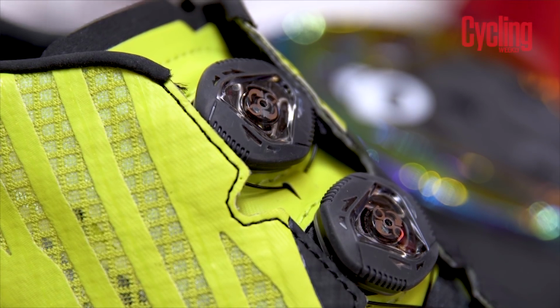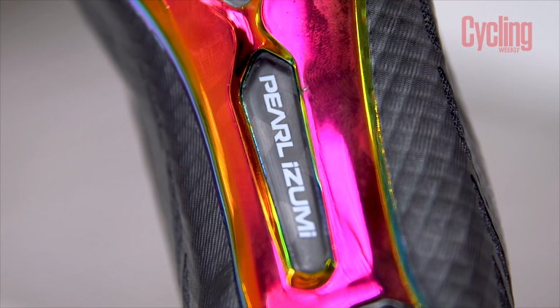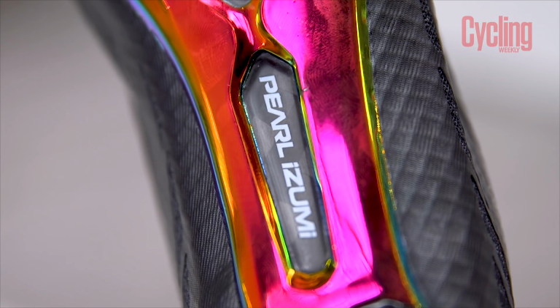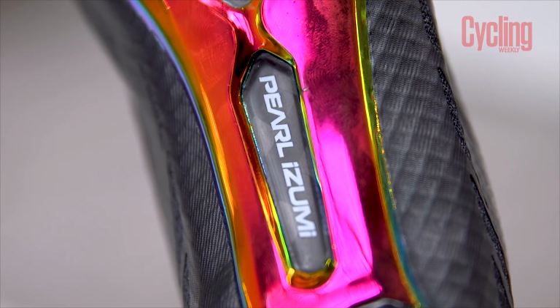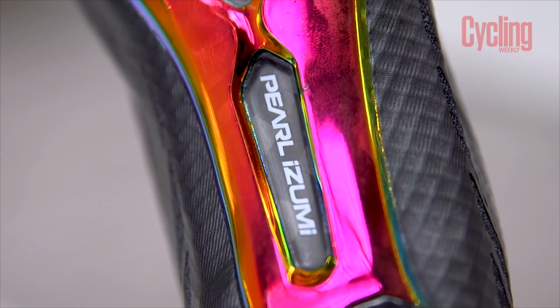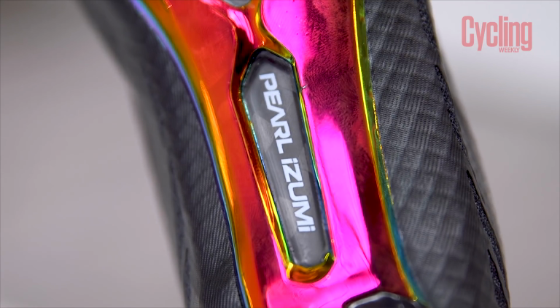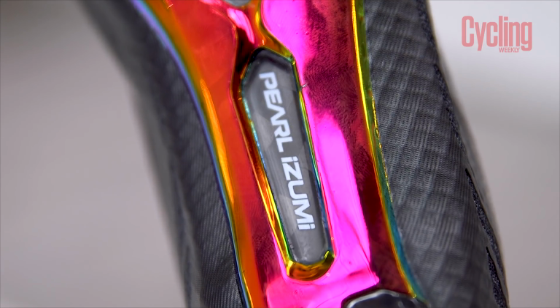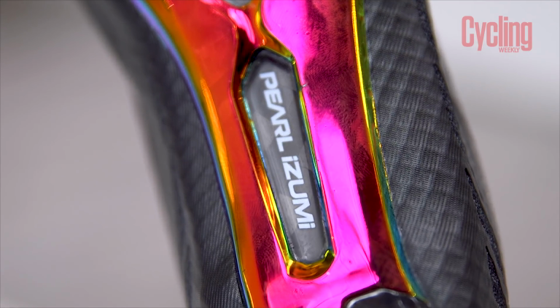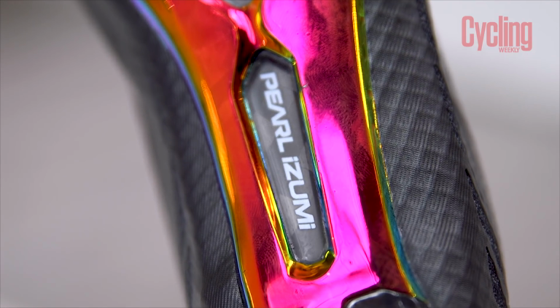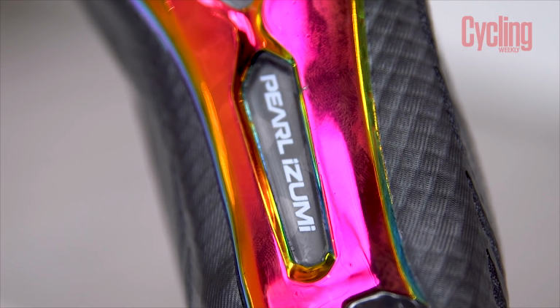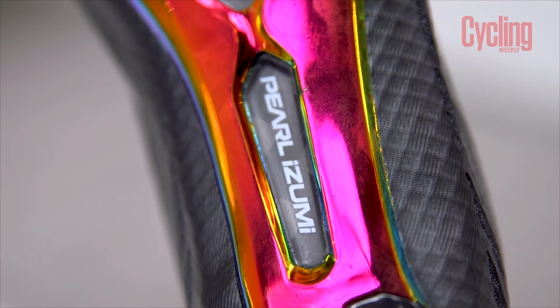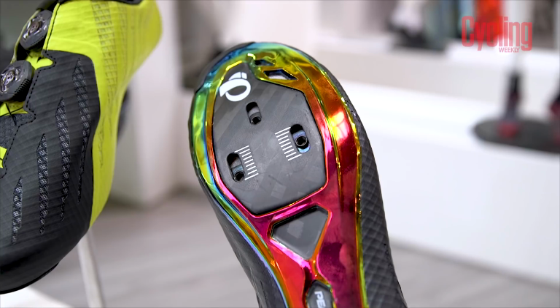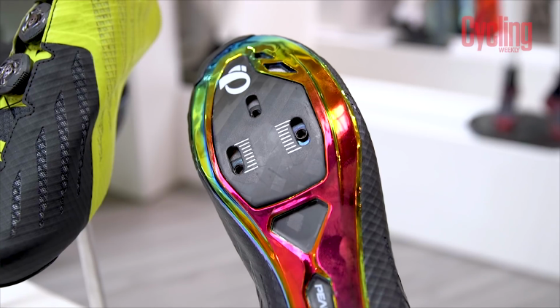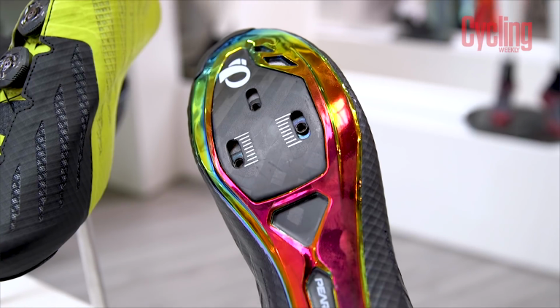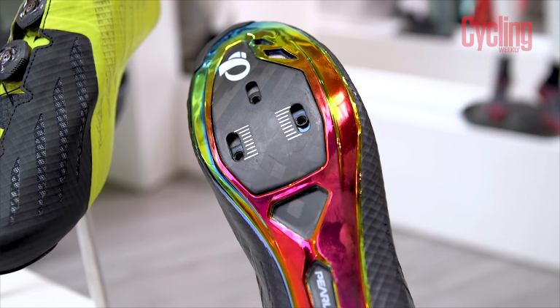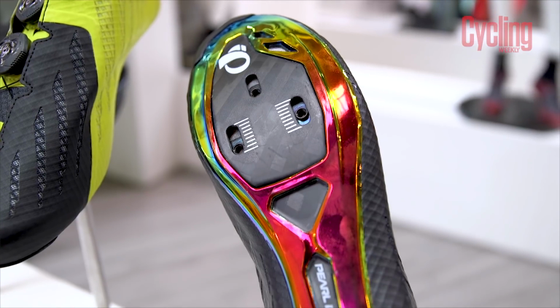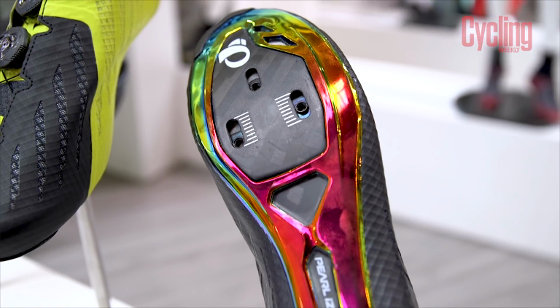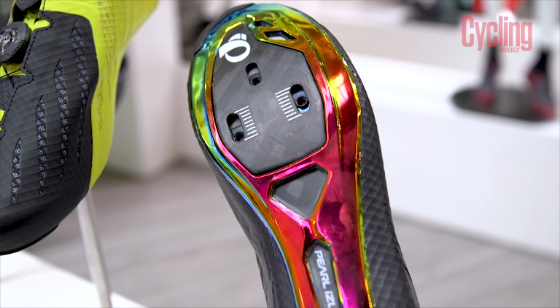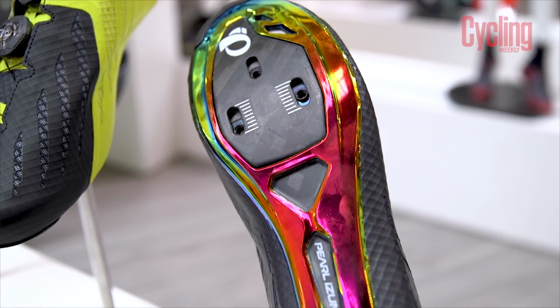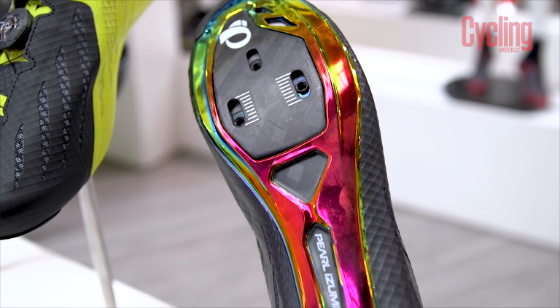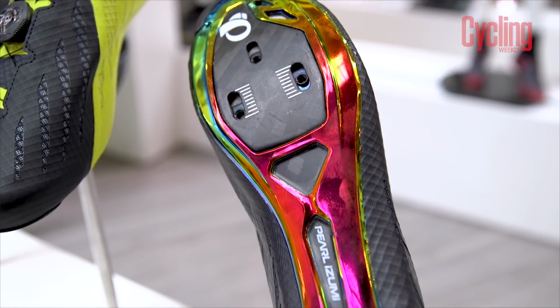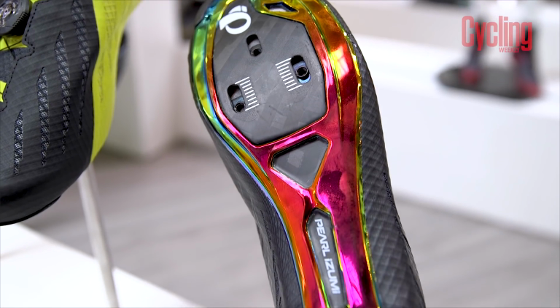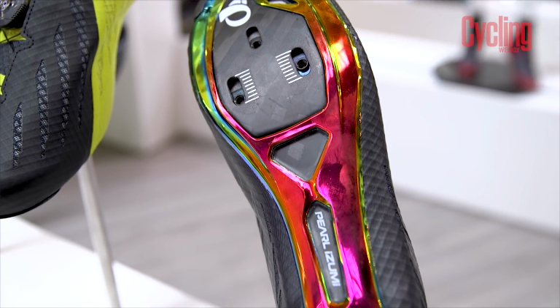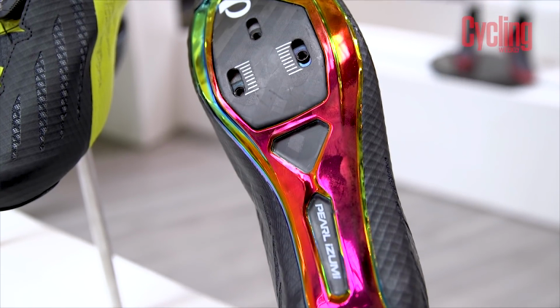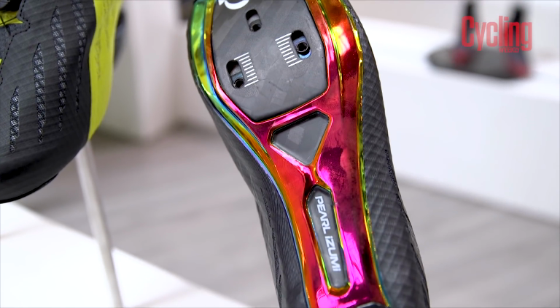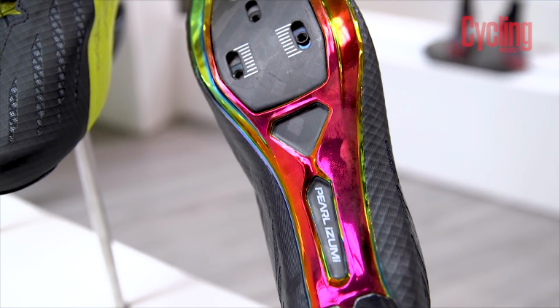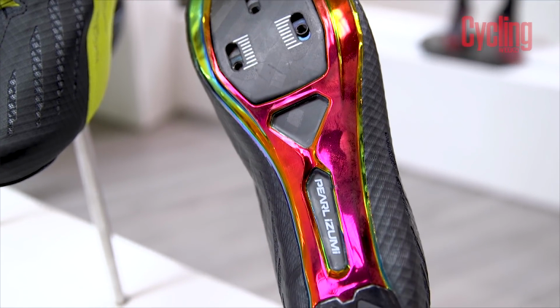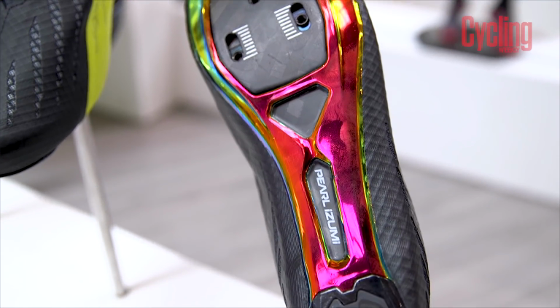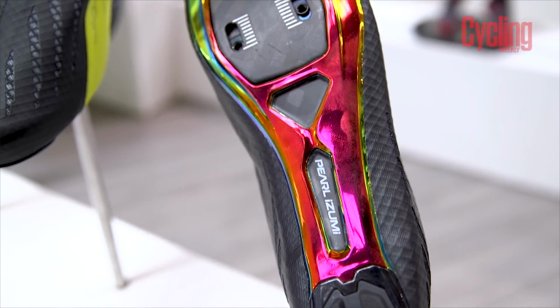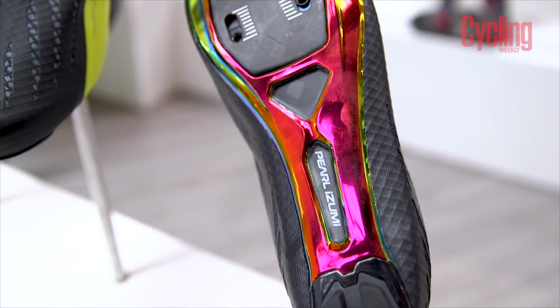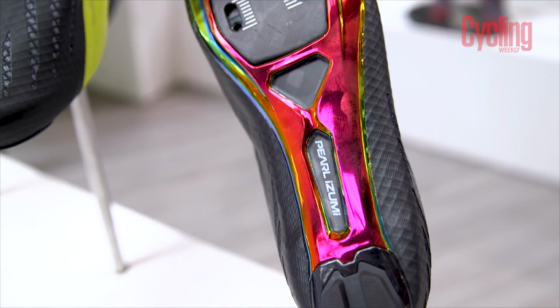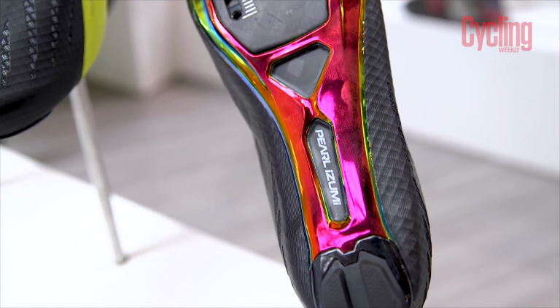But it's the sole that's the real show-stealer here, with what can only be described as an oil slick effect — it looks awesome.